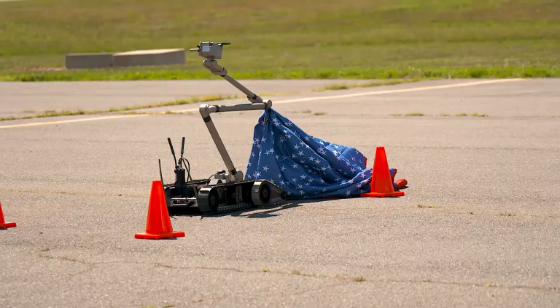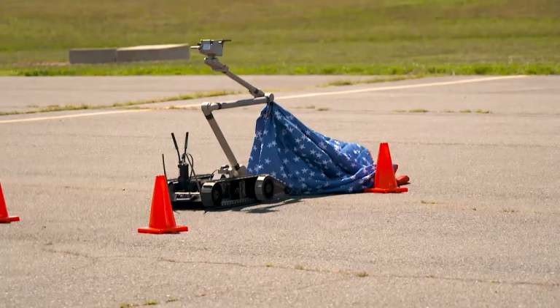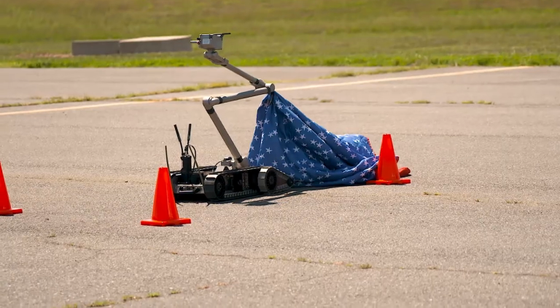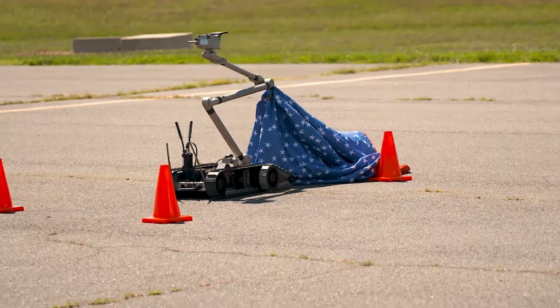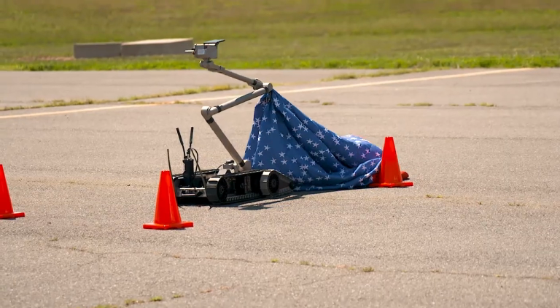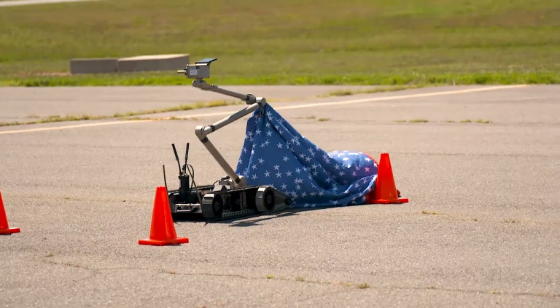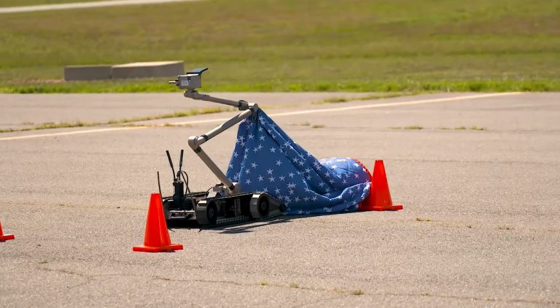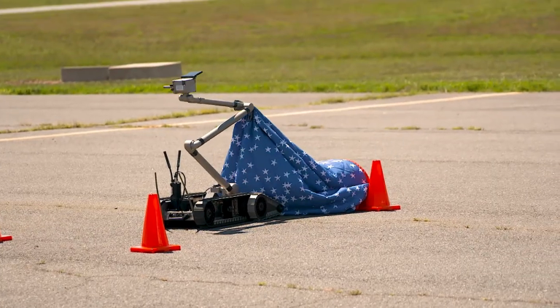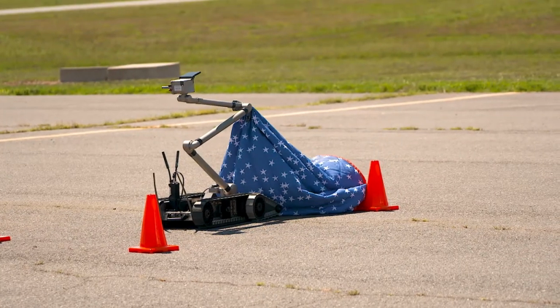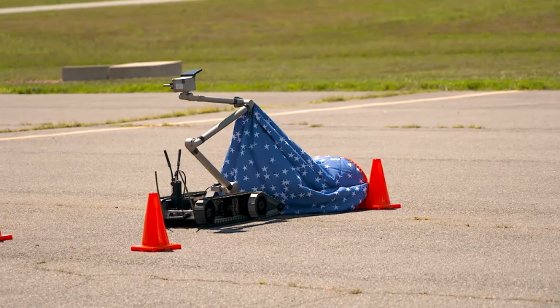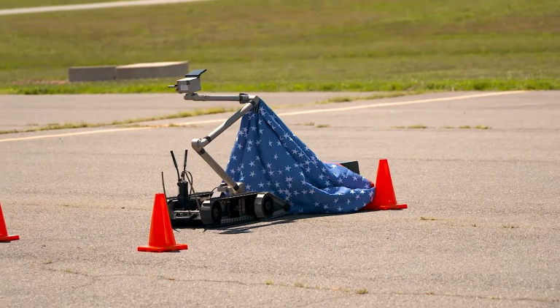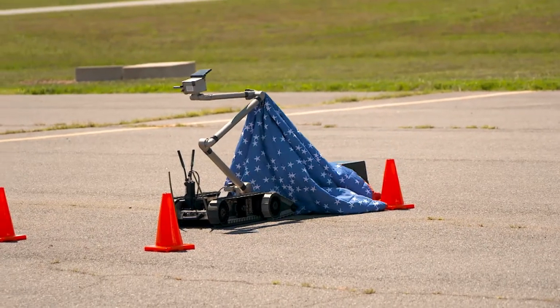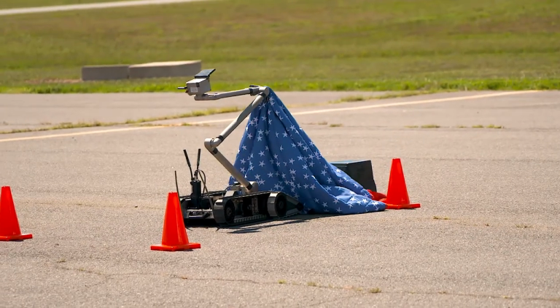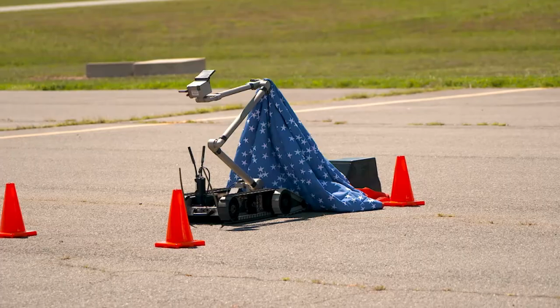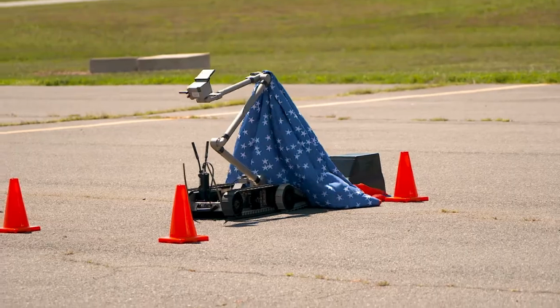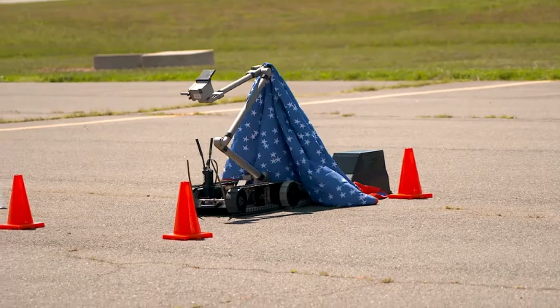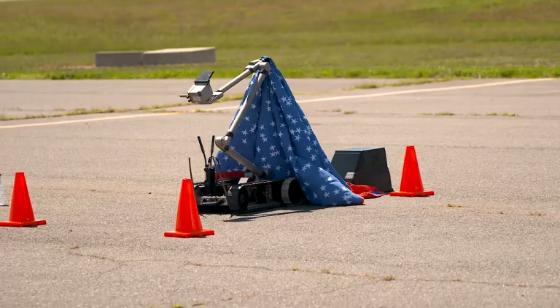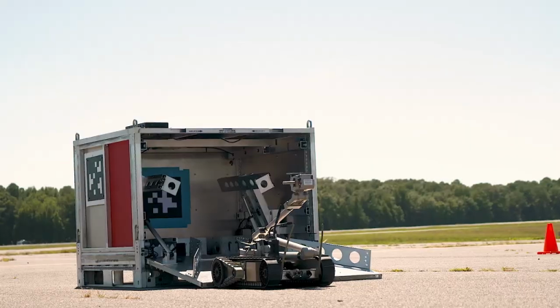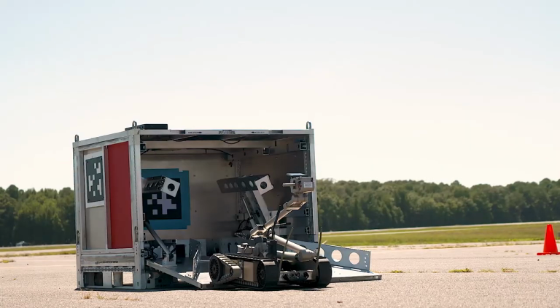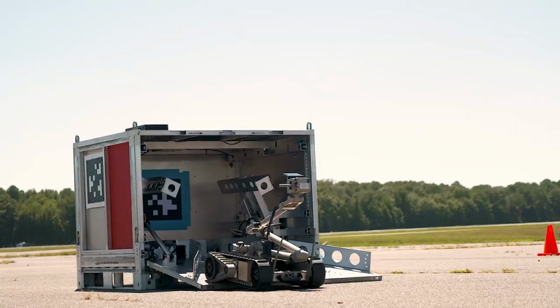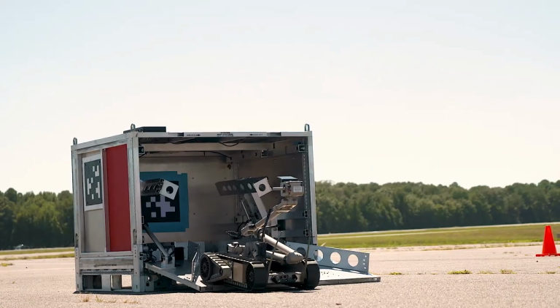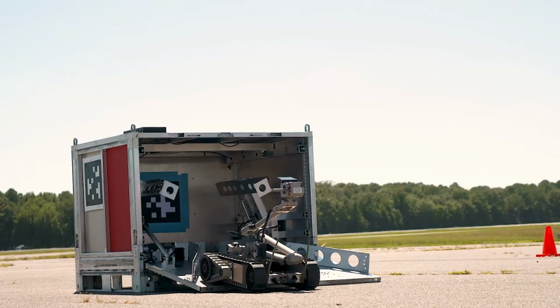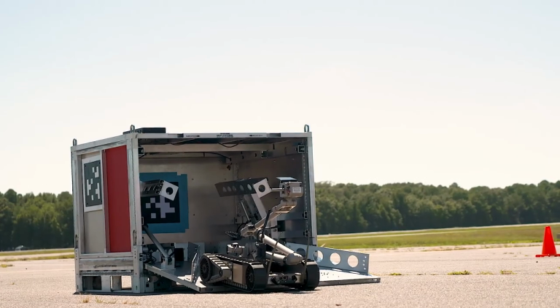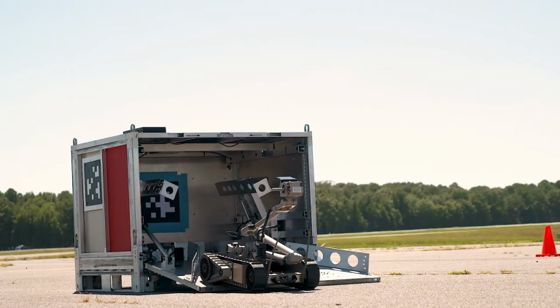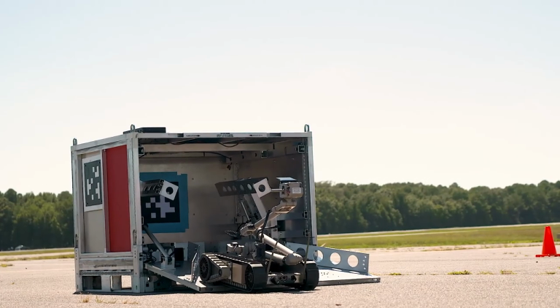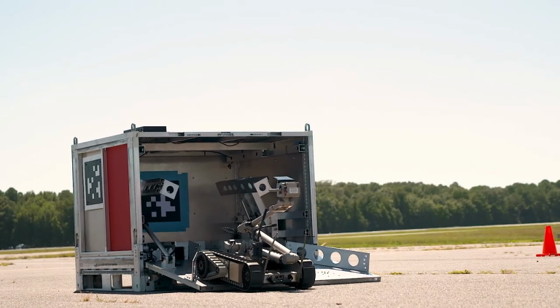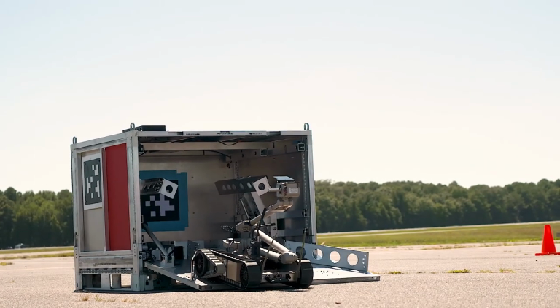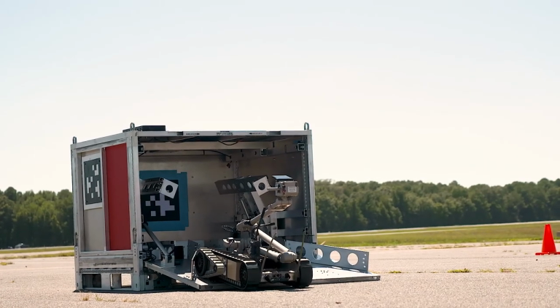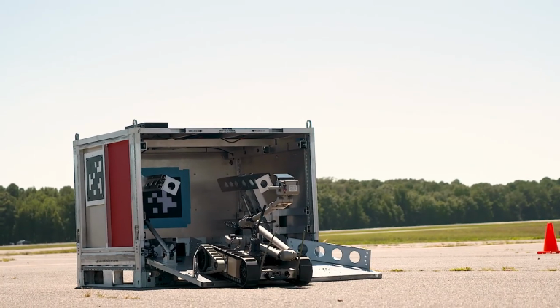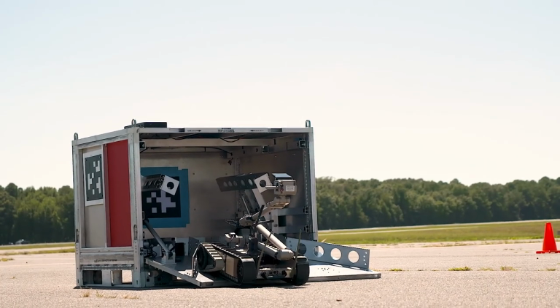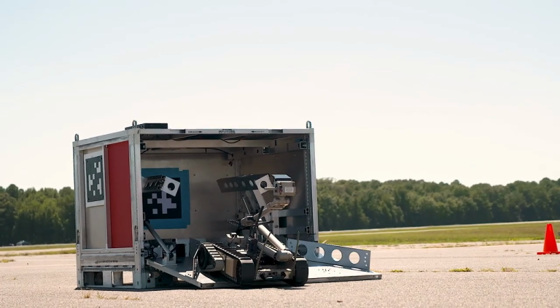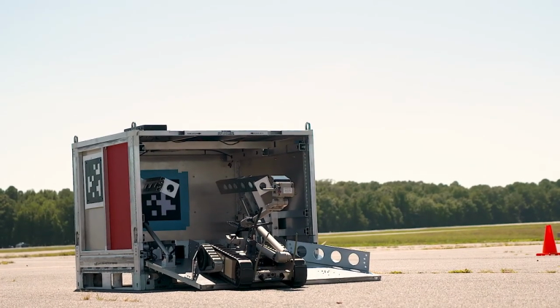Once the robot is out of the box, the operators can move the robot from where they sit. After the mission is over, the robot moves back into the box on its own.